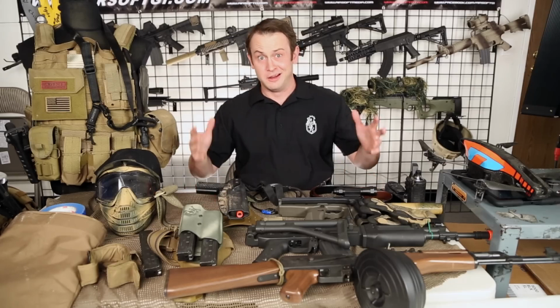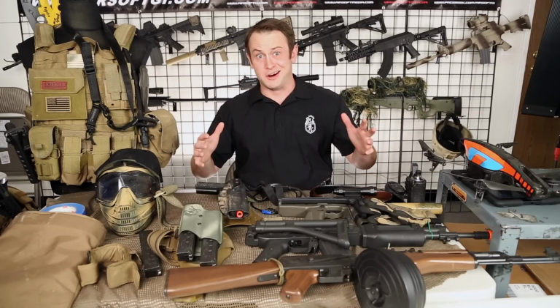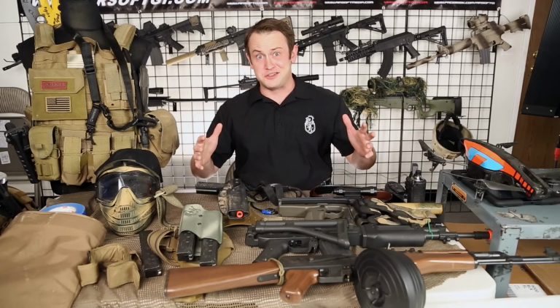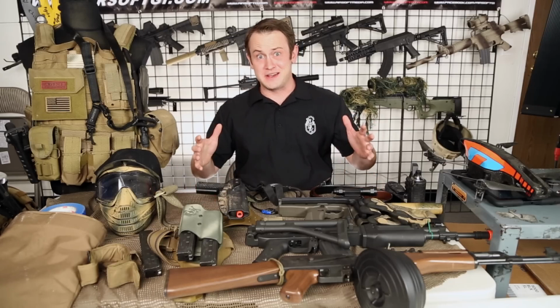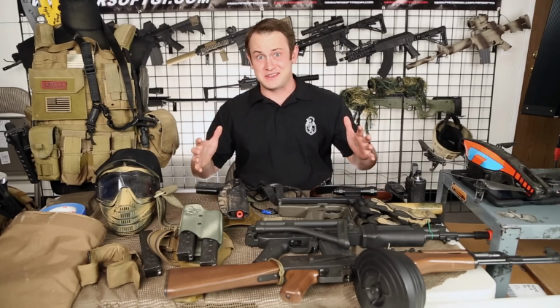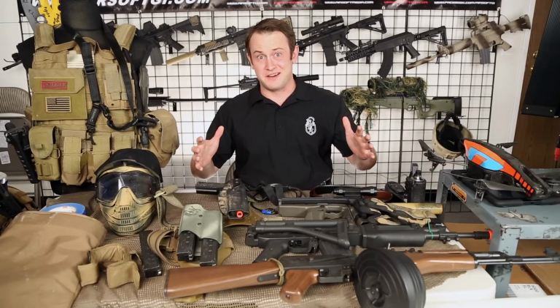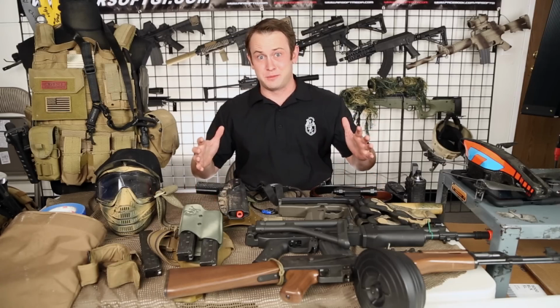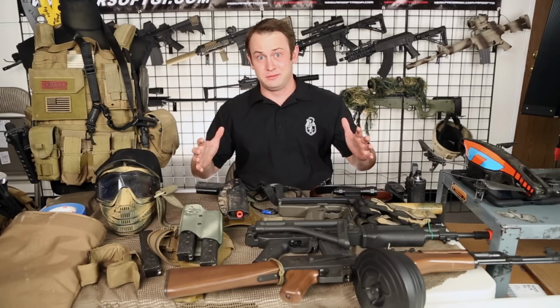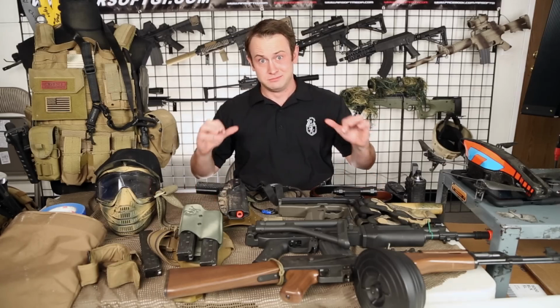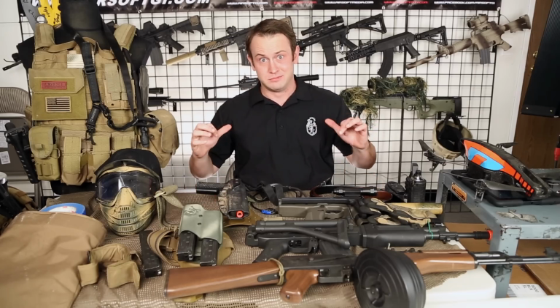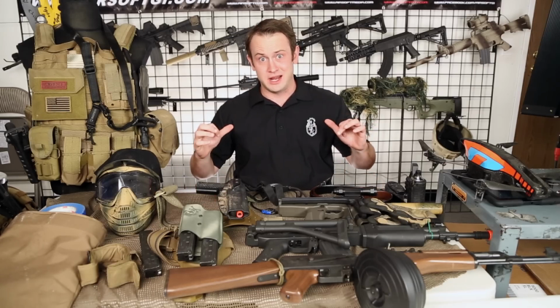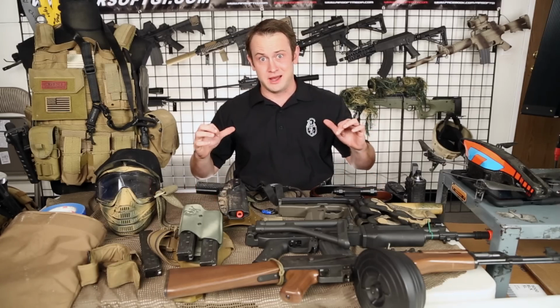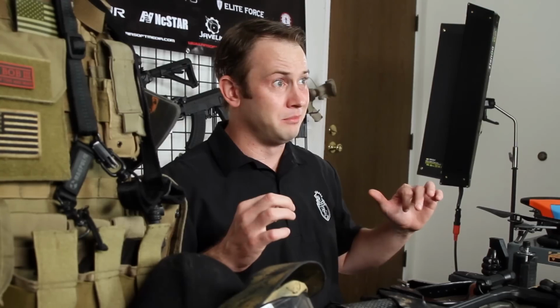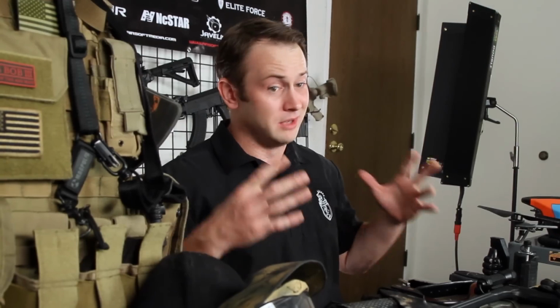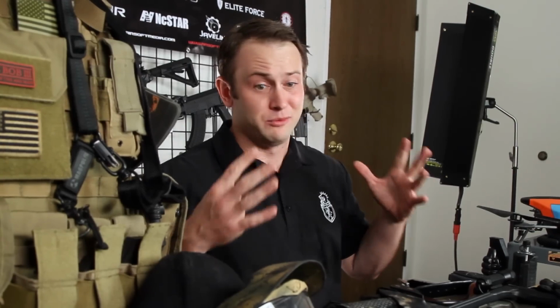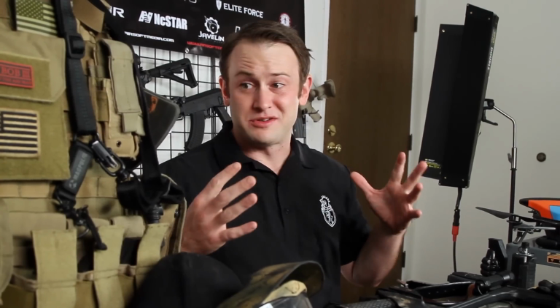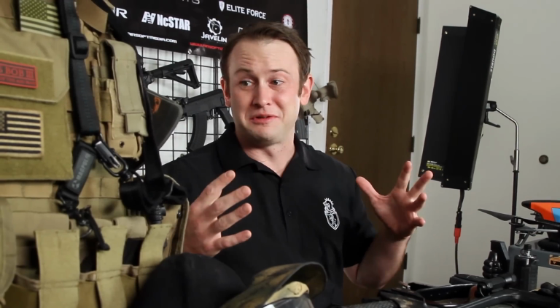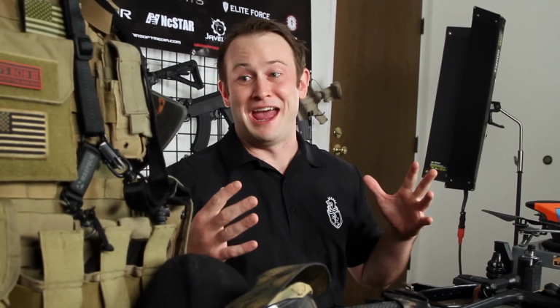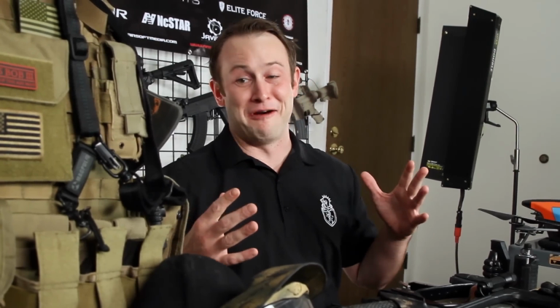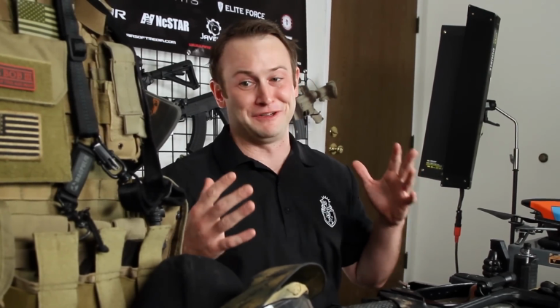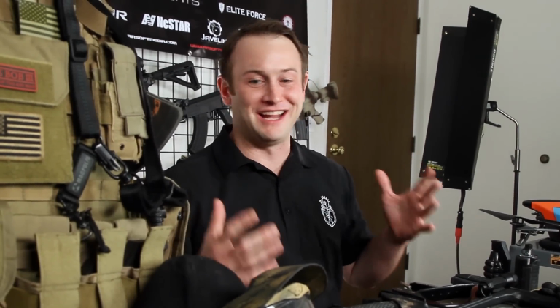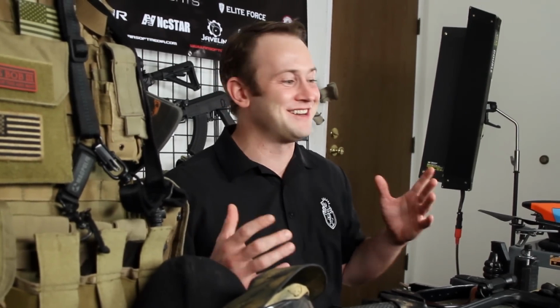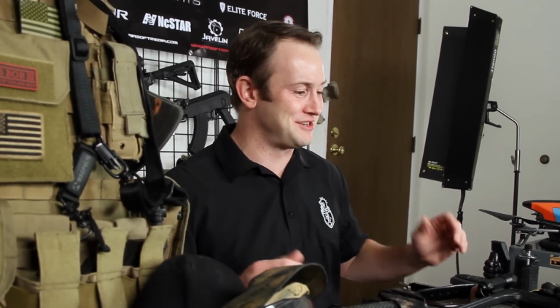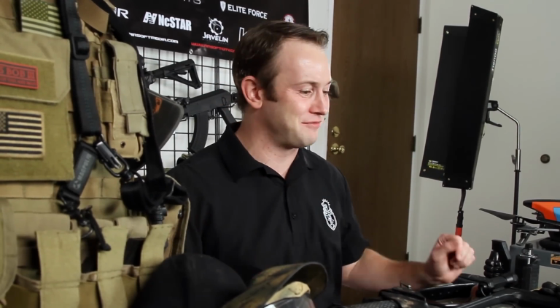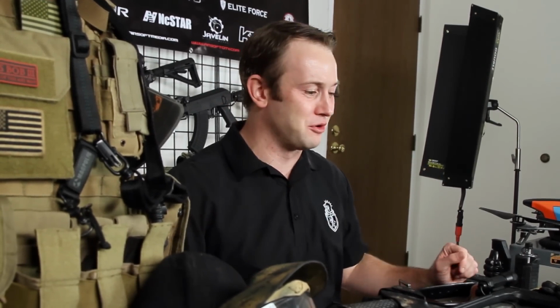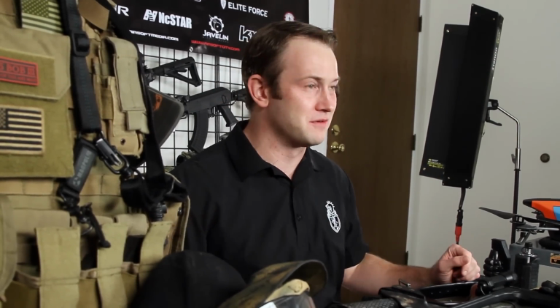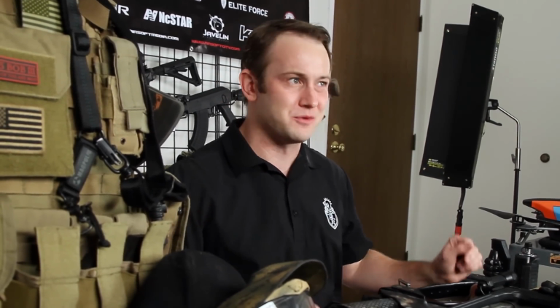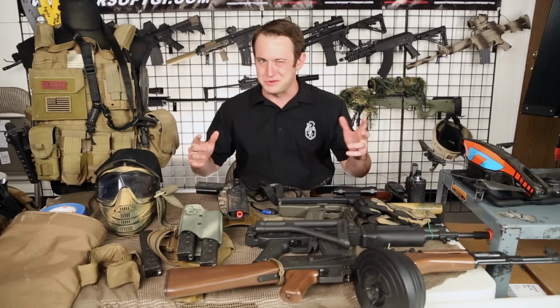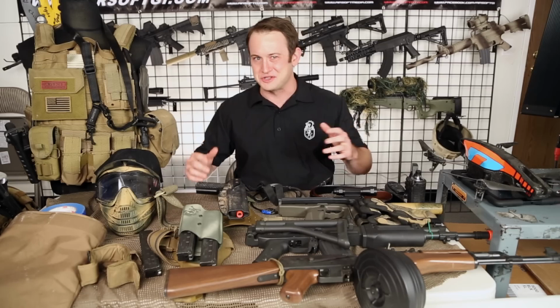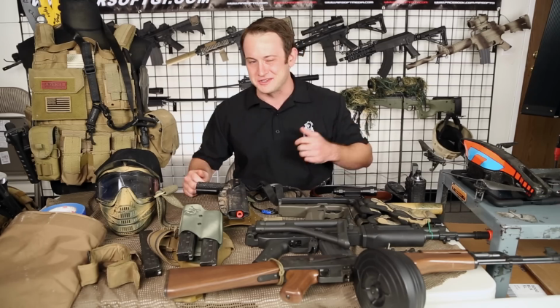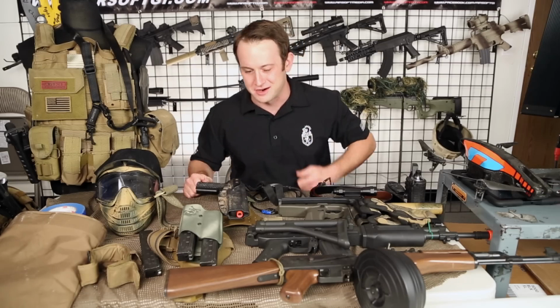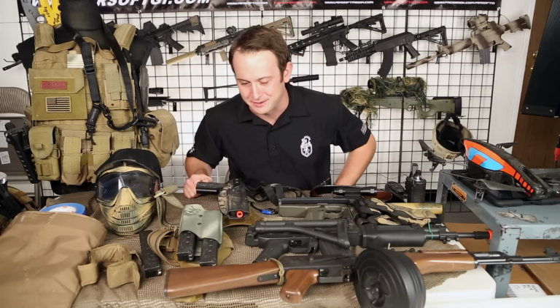All right, so you guys comfortable? I am, and we certainly have a lot of stuff to go over, so why don't we just get started.